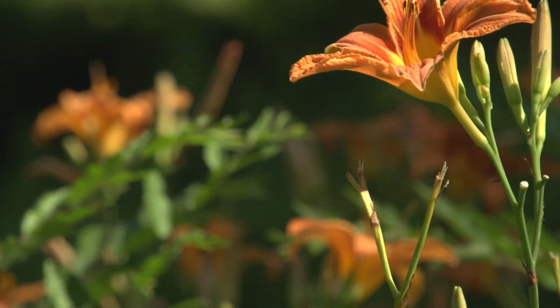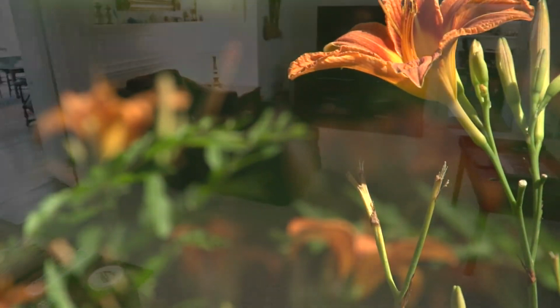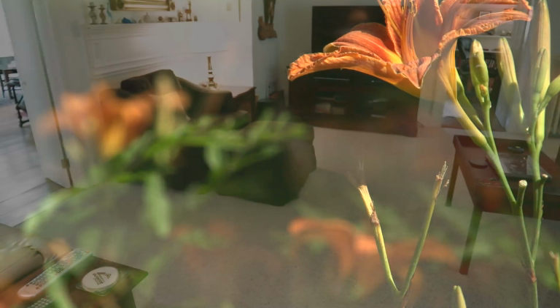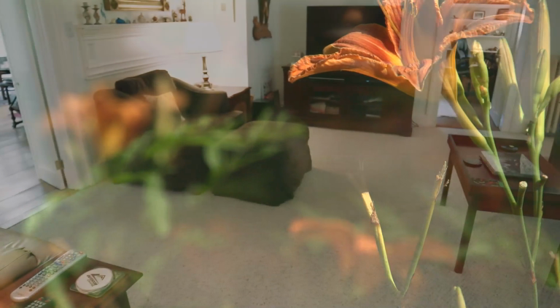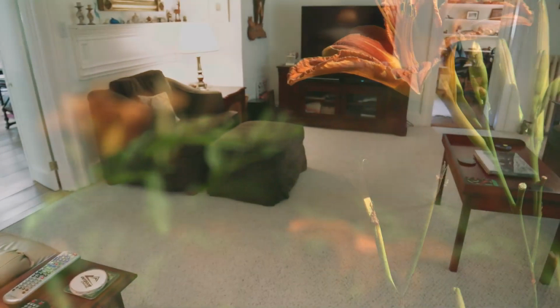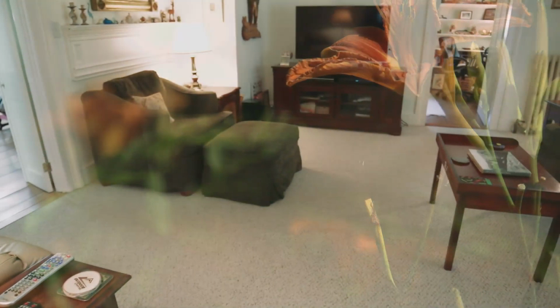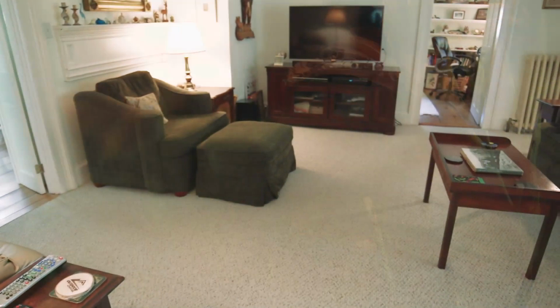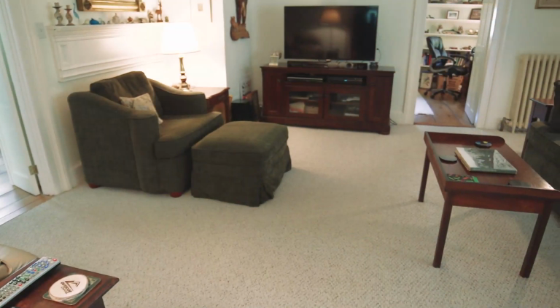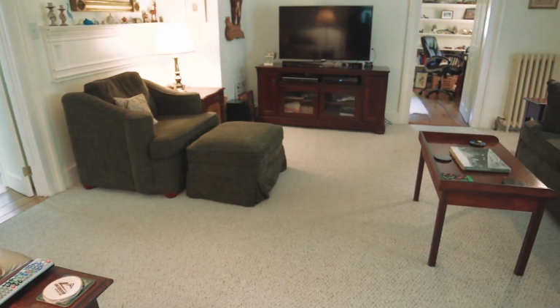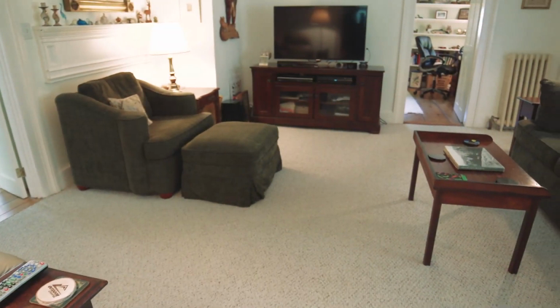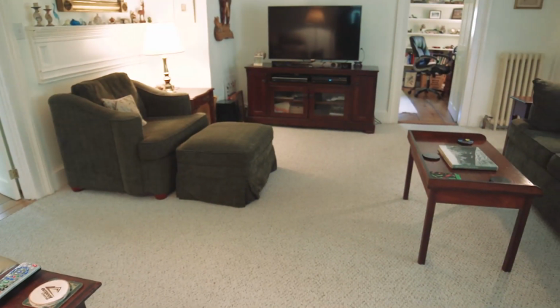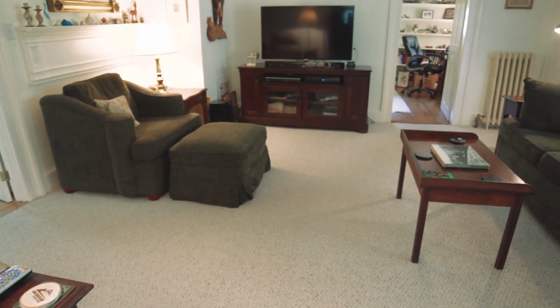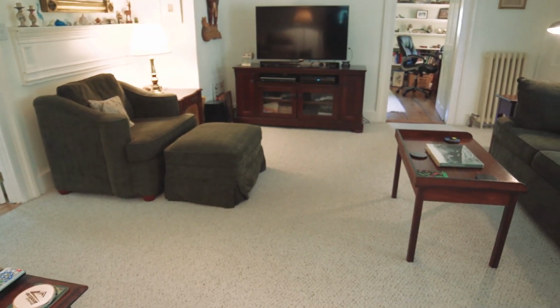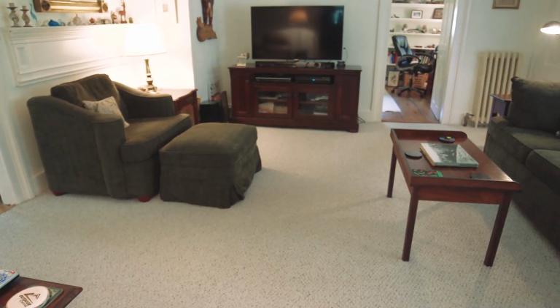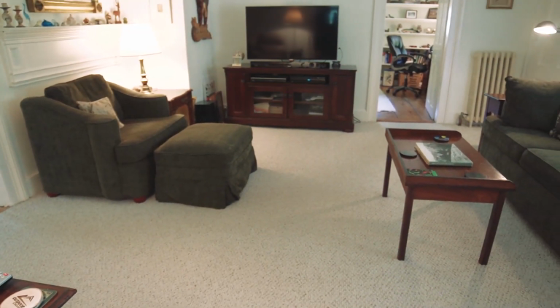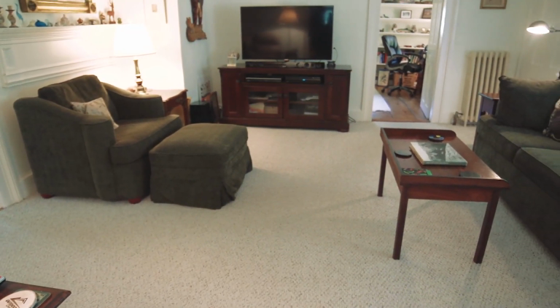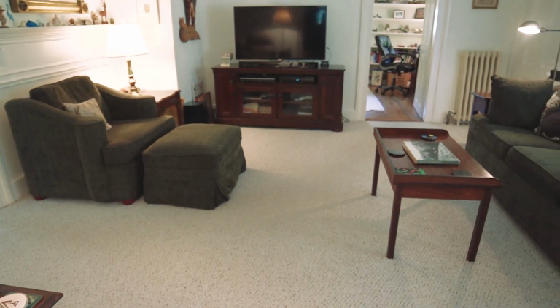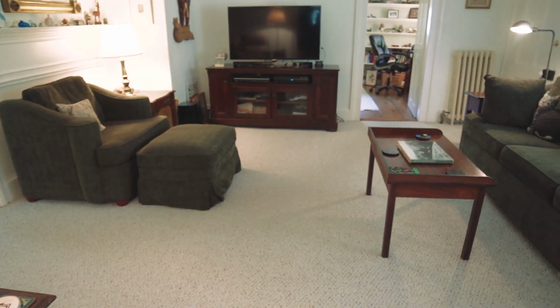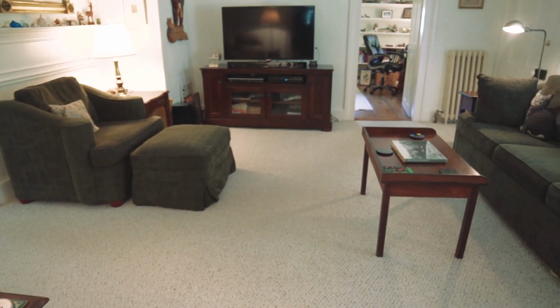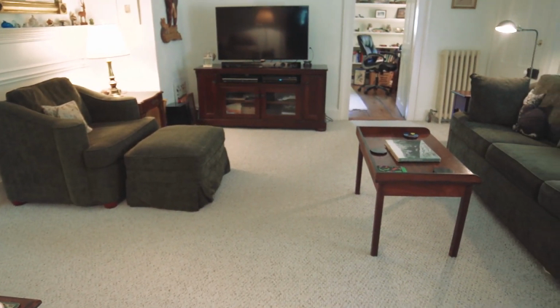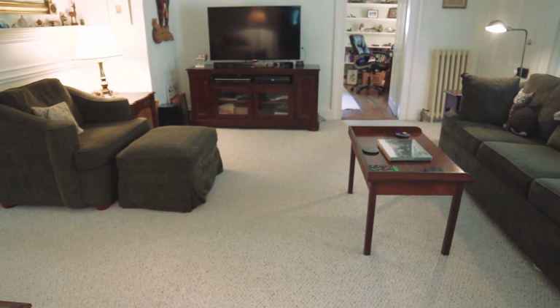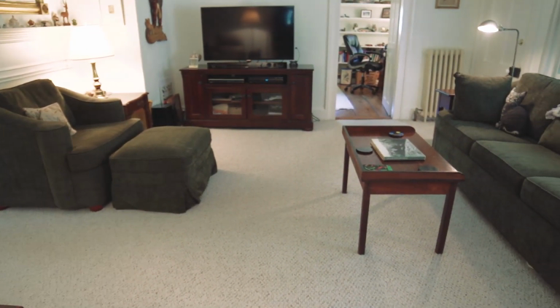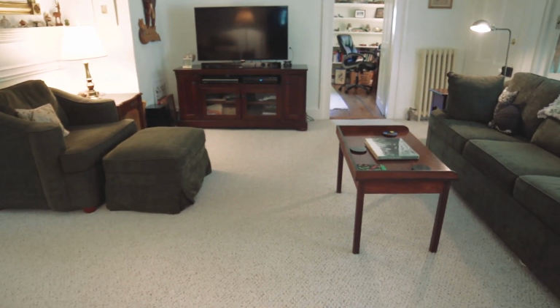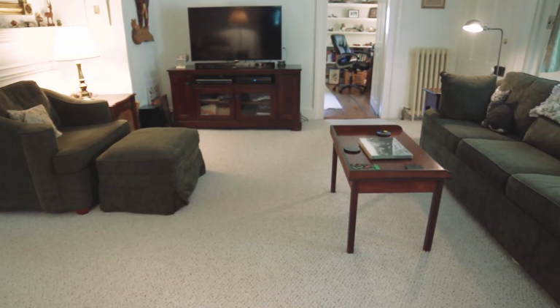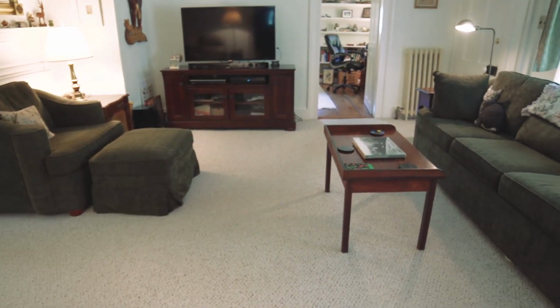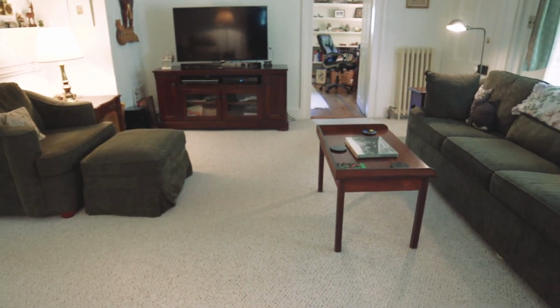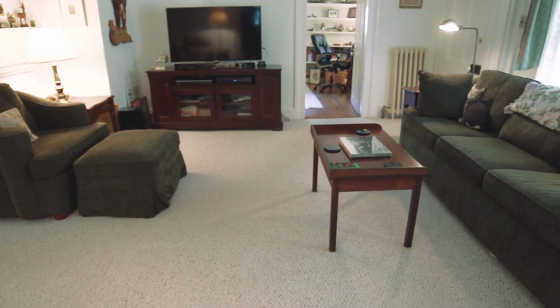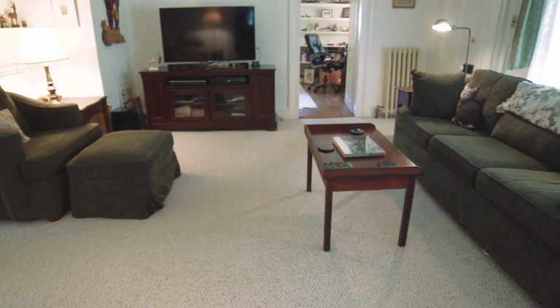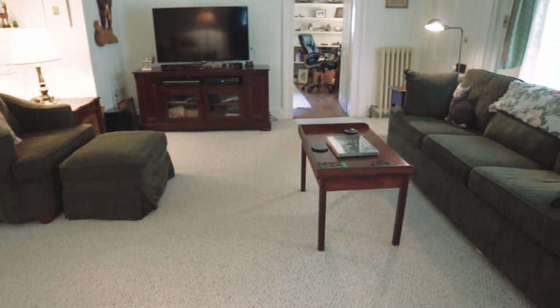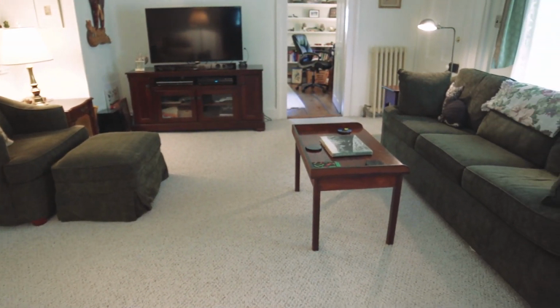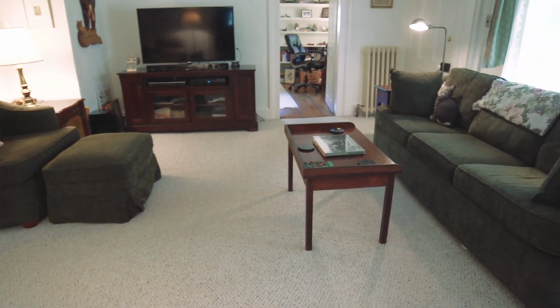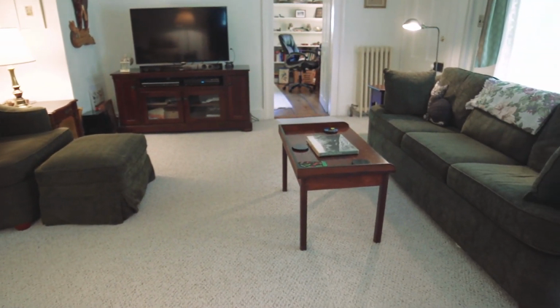The spacious living room is almost square, with detailed moldings around the doors.